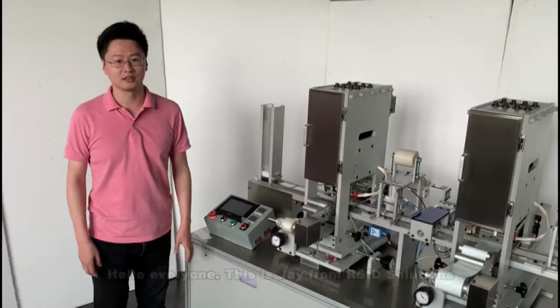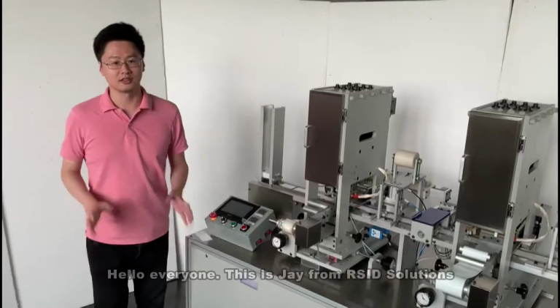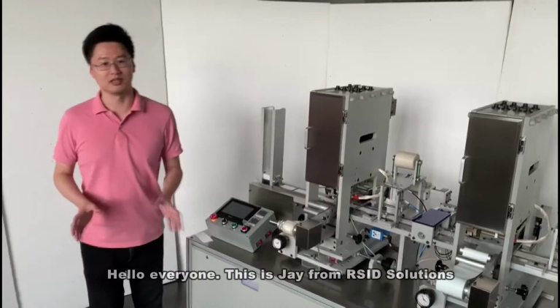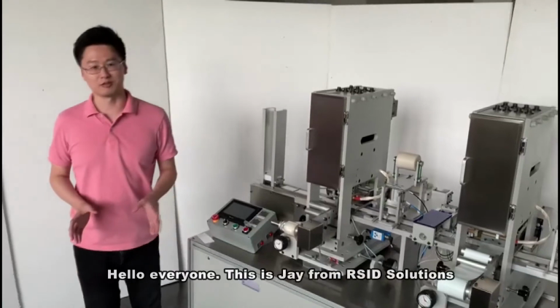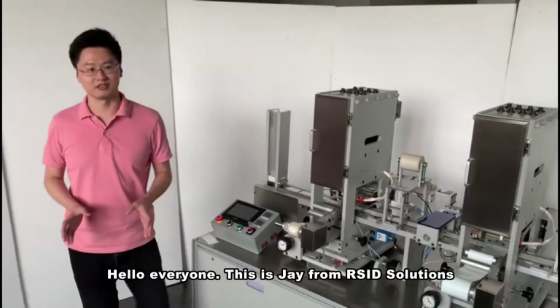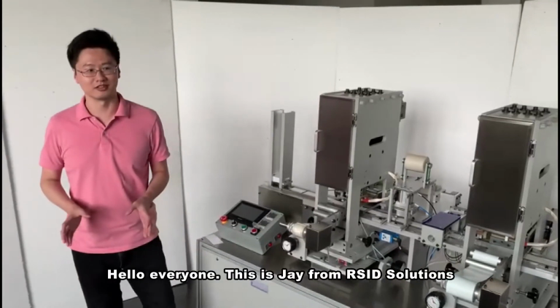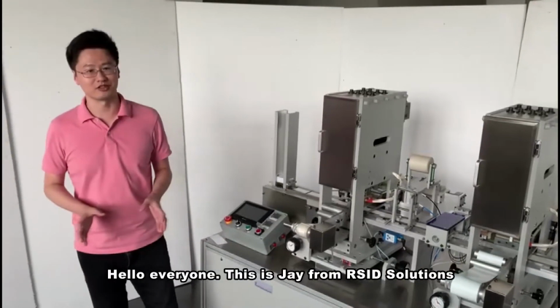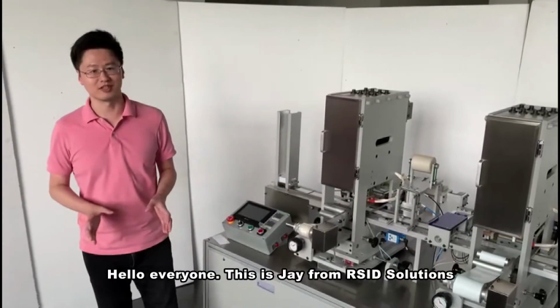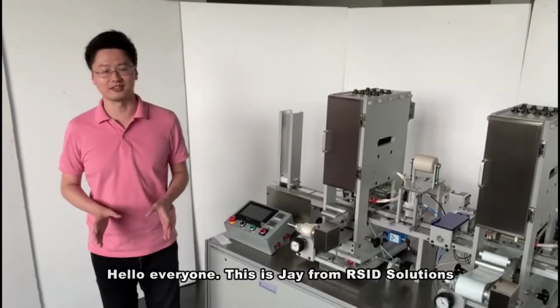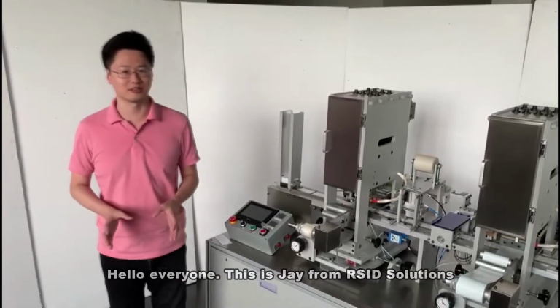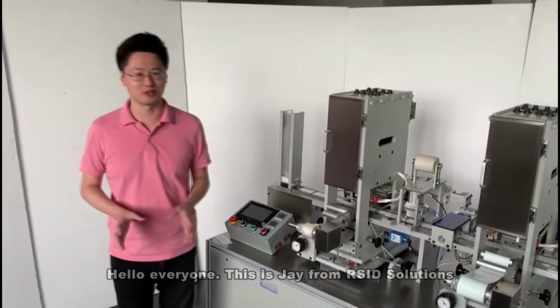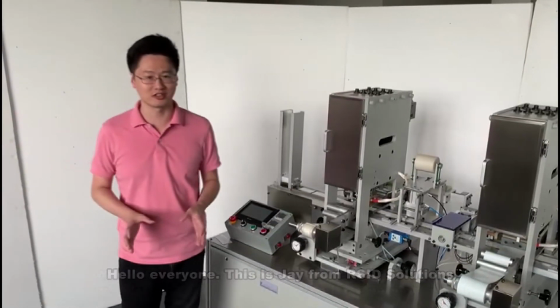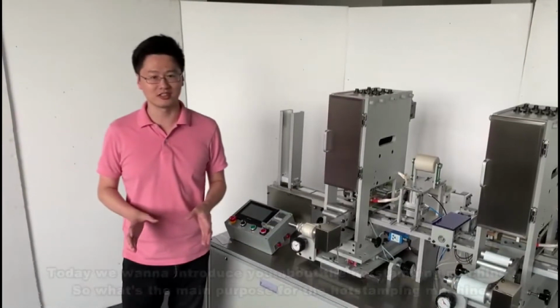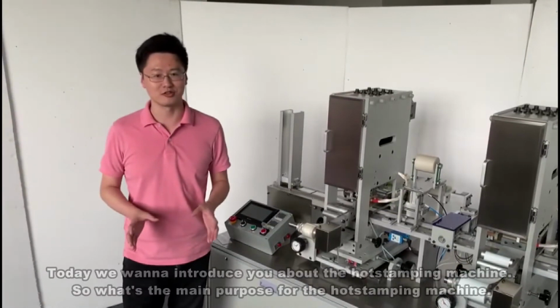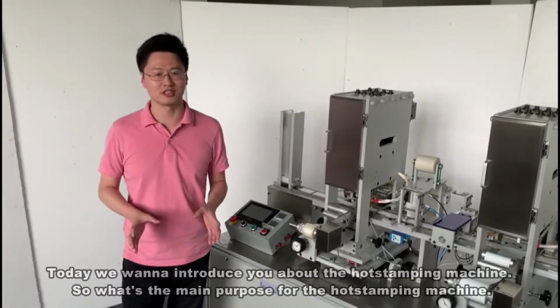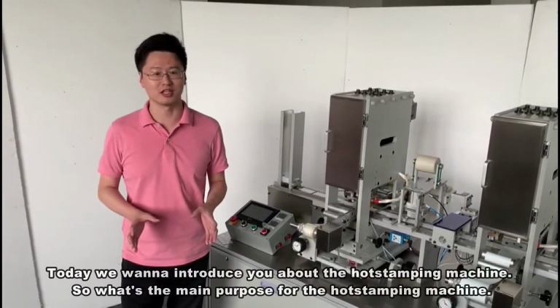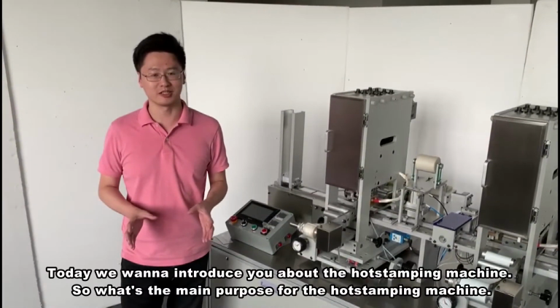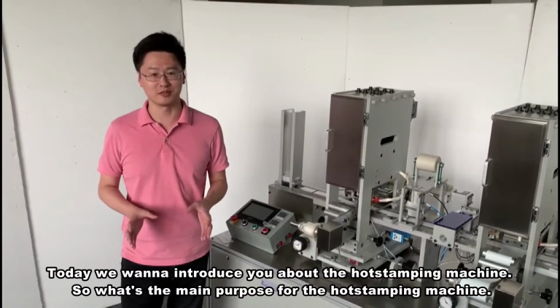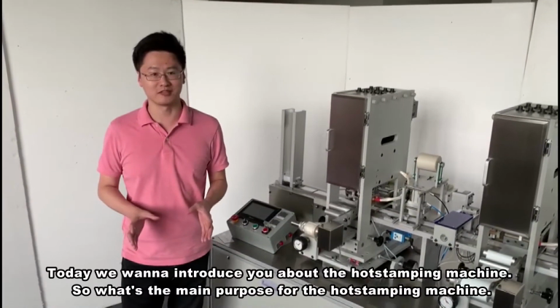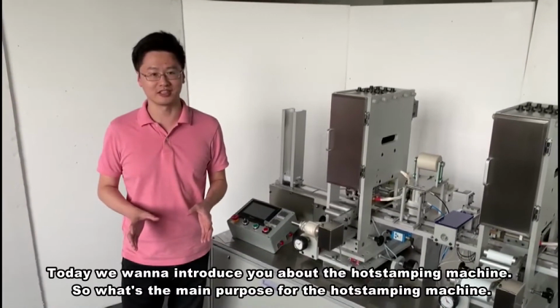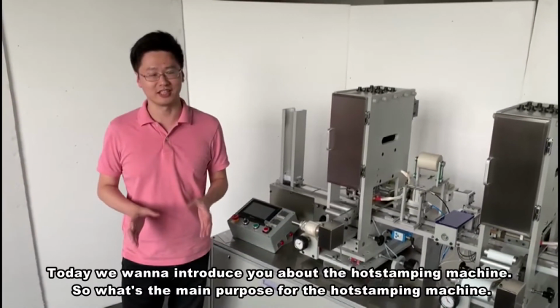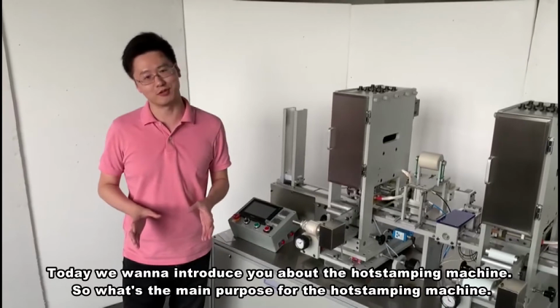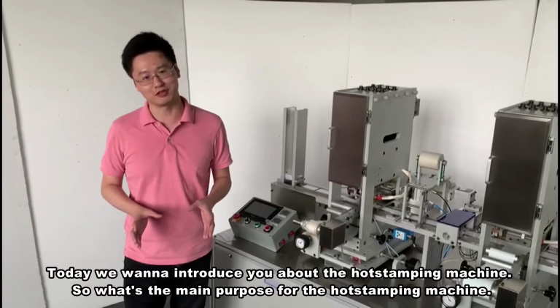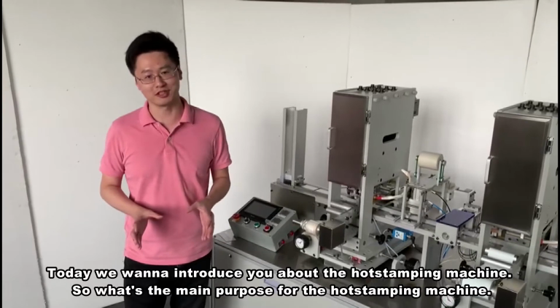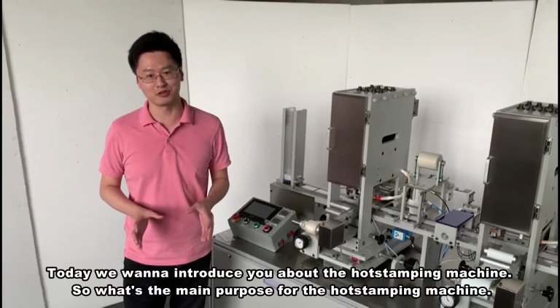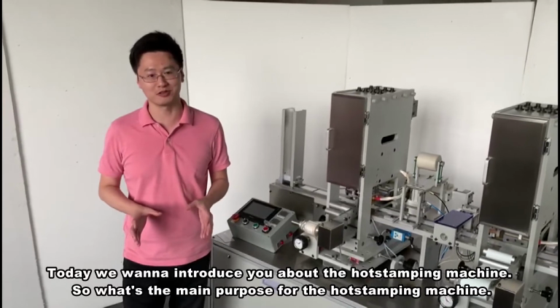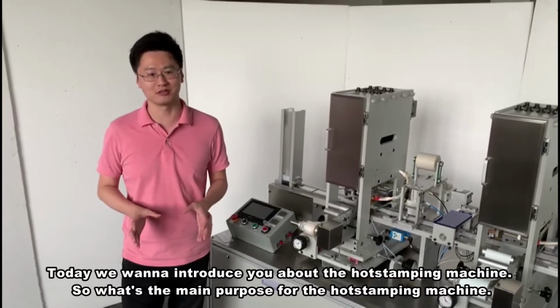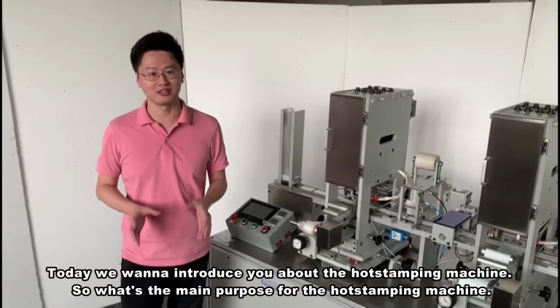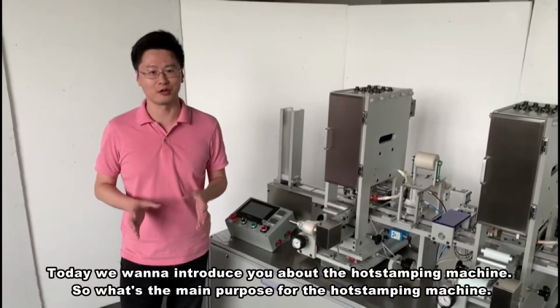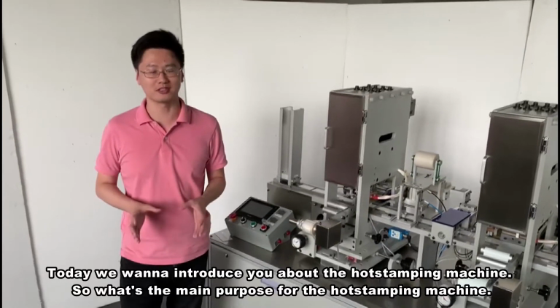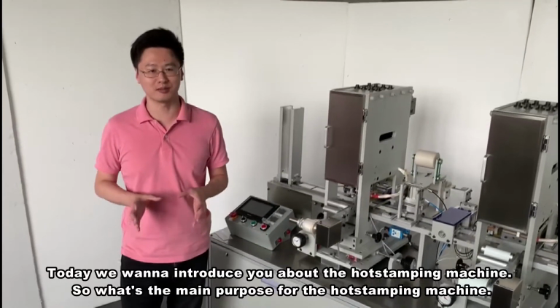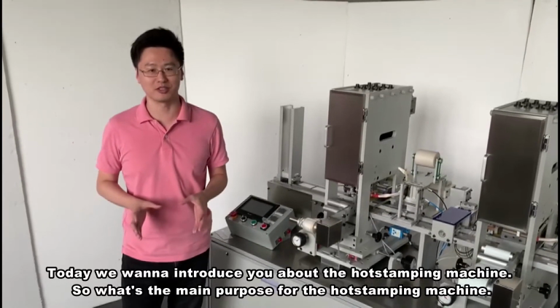Hello everyone, this is Jay from ISID Solutions, and today I'm in Inner Mongolia and I want to introduce you to the HOT stamping machine.